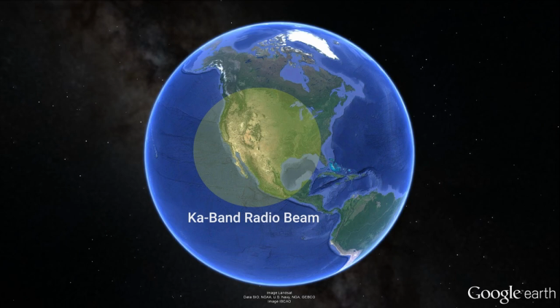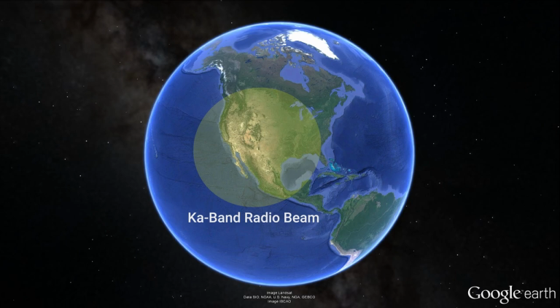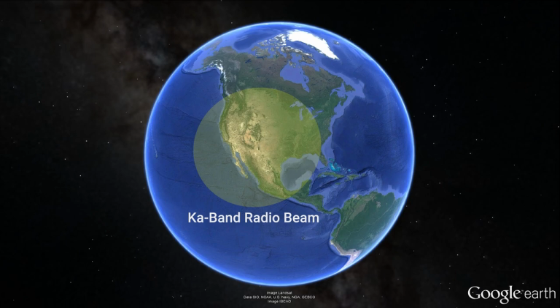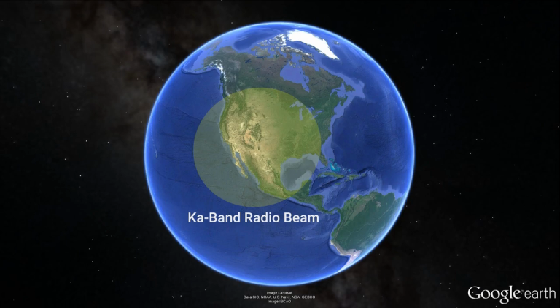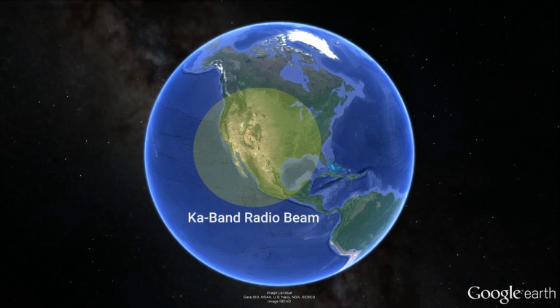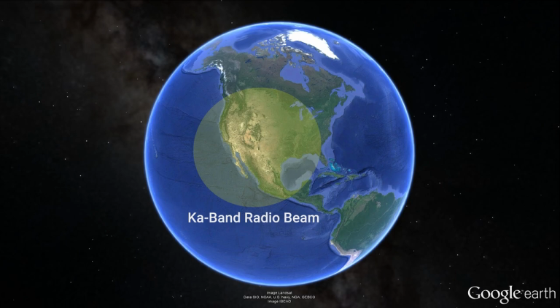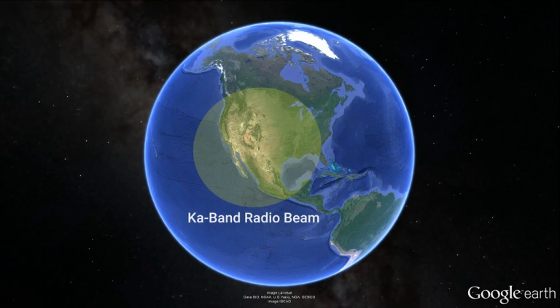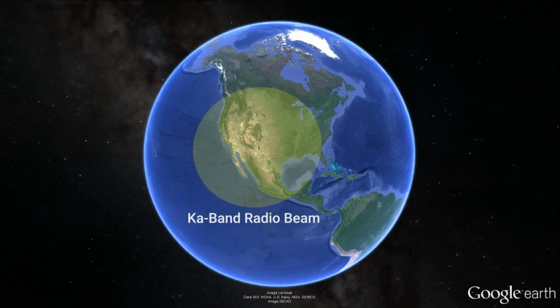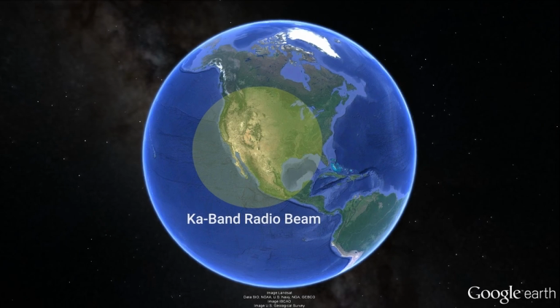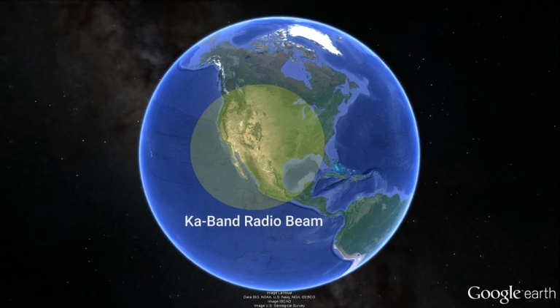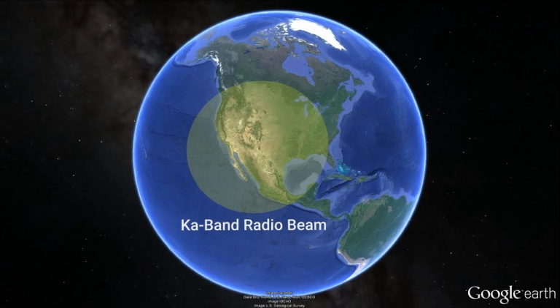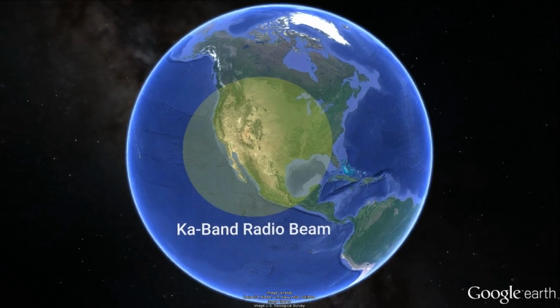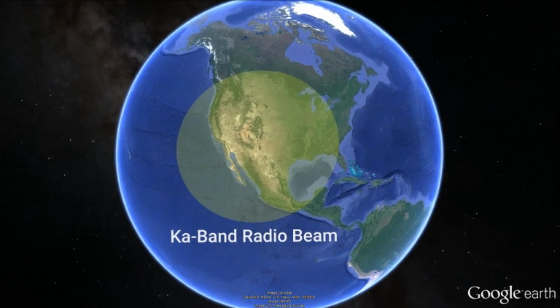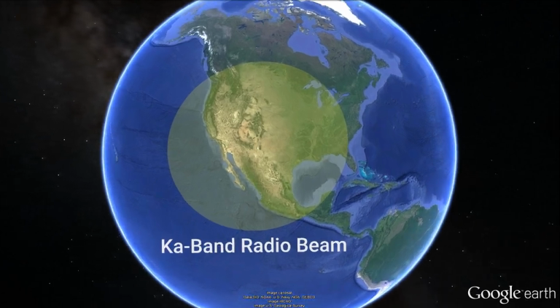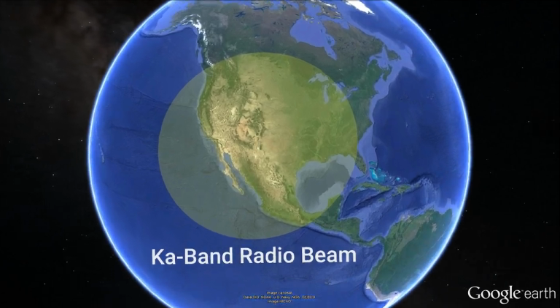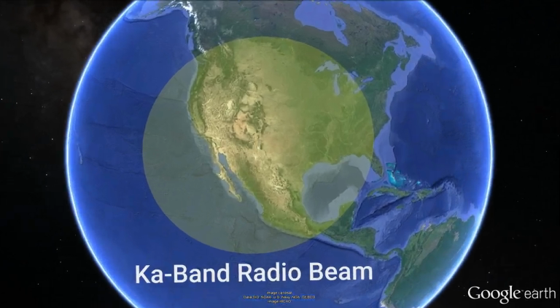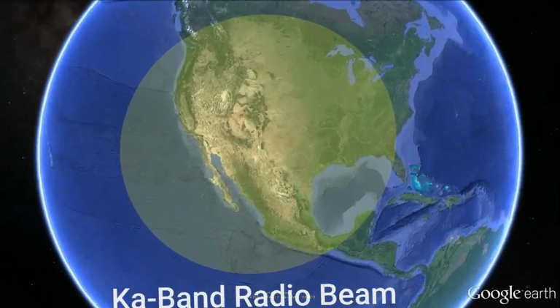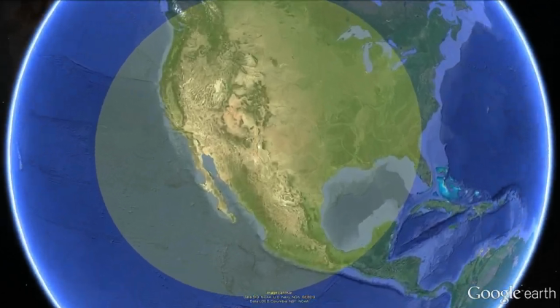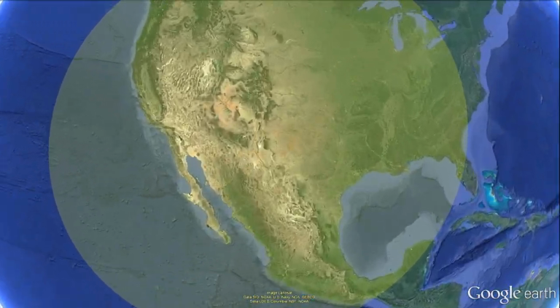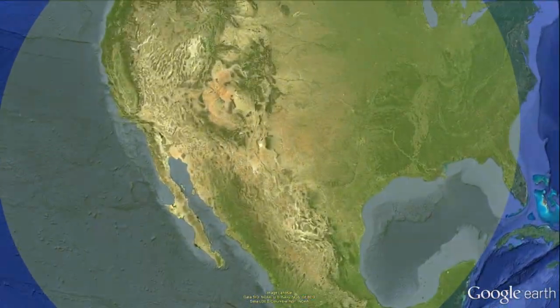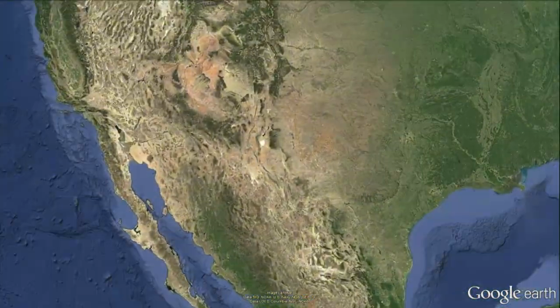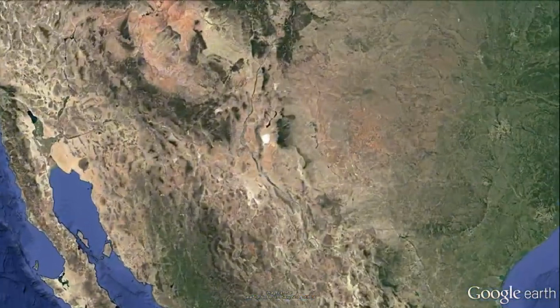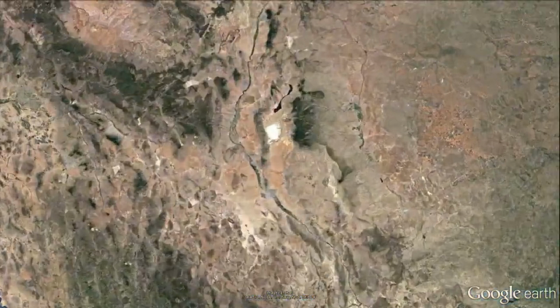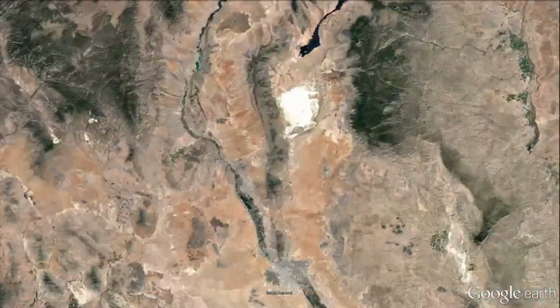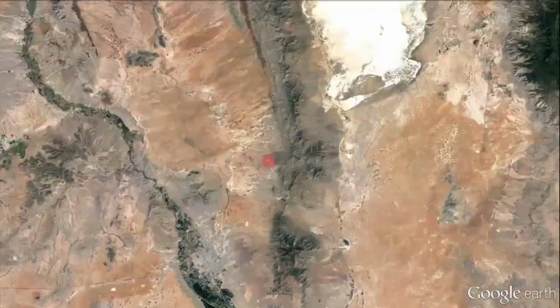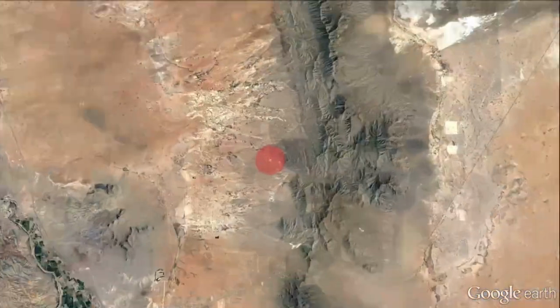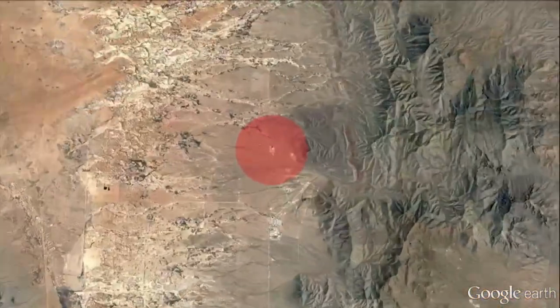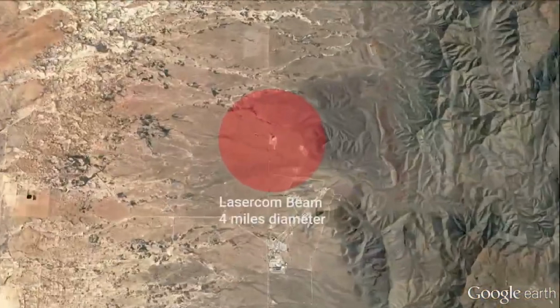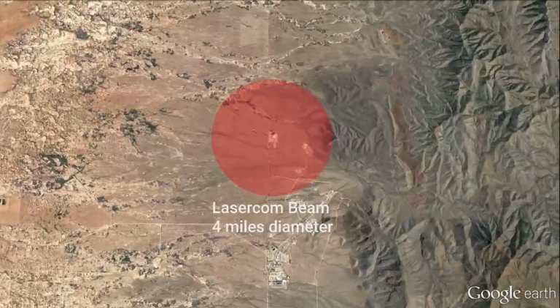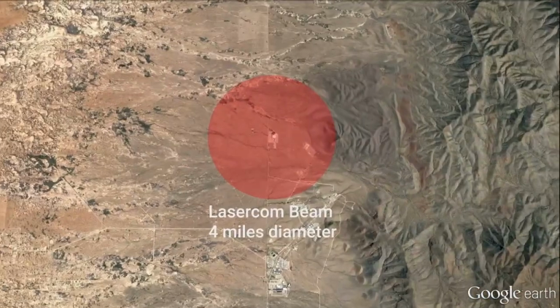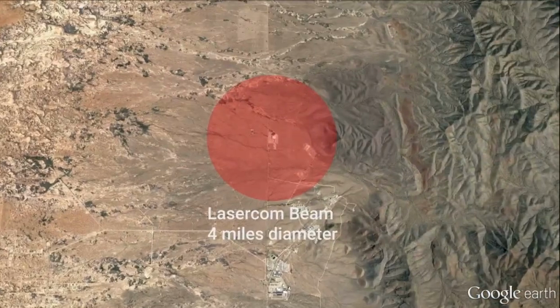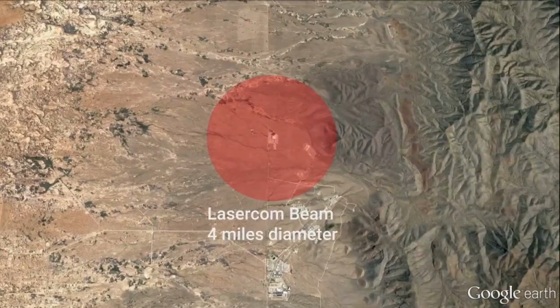From the moon, an RF beam is about the size of the United States. The laser beam is less than four miles wide.